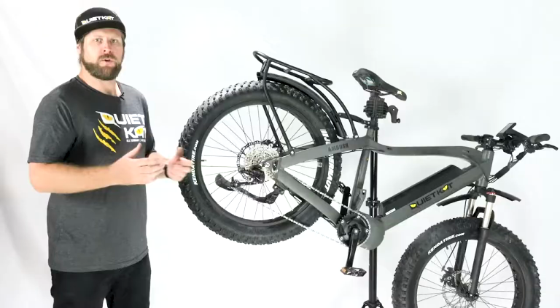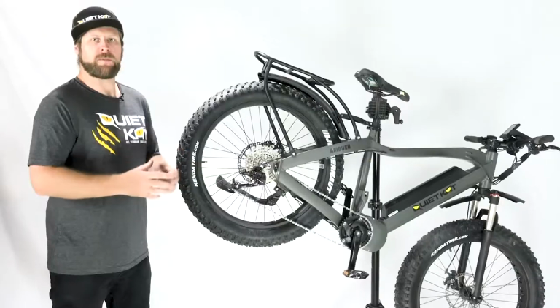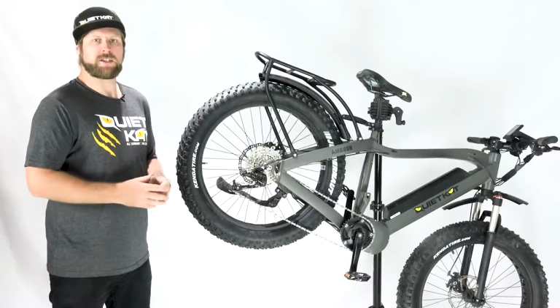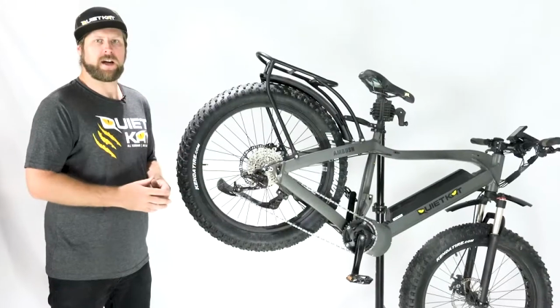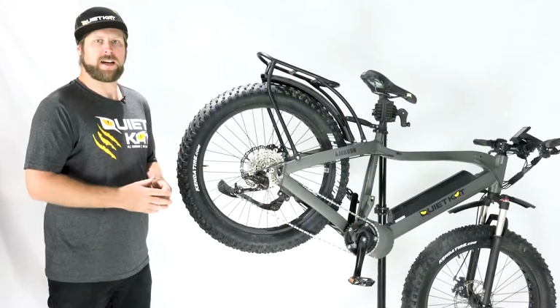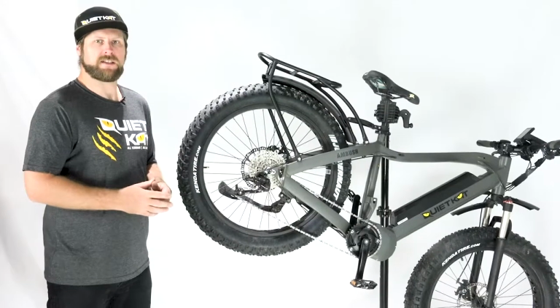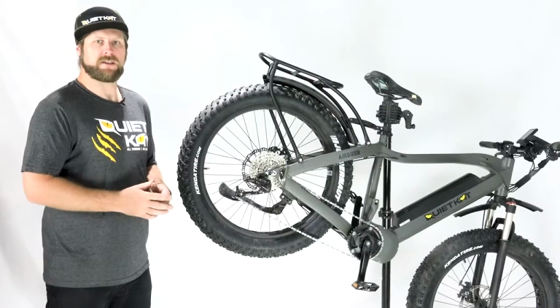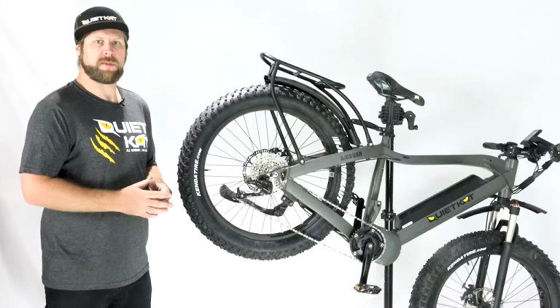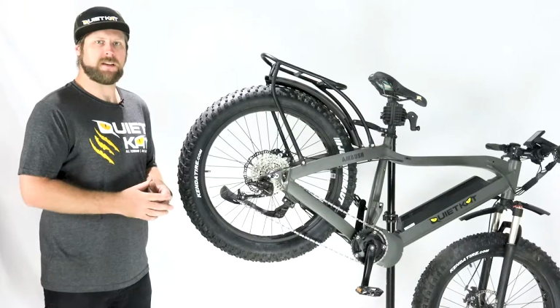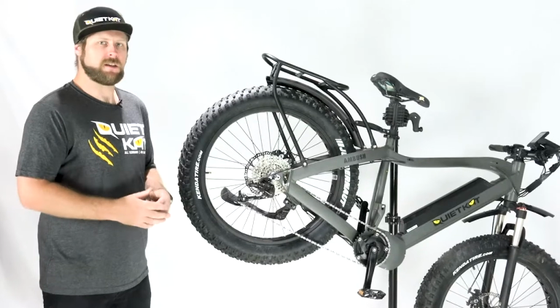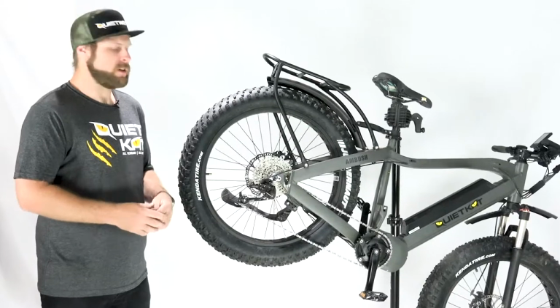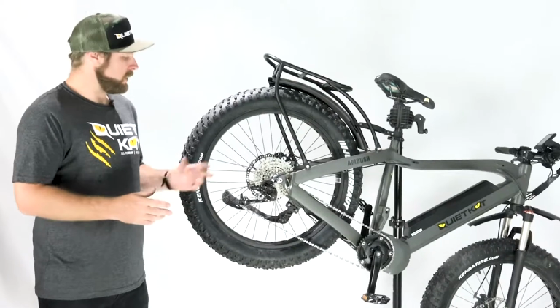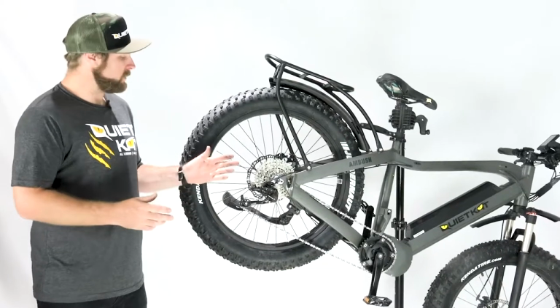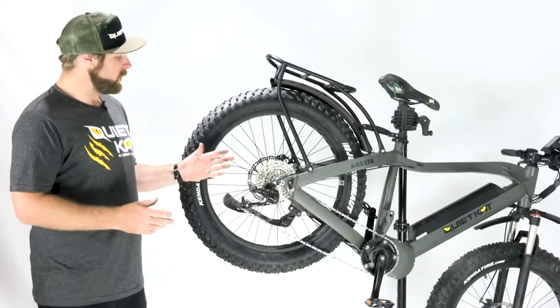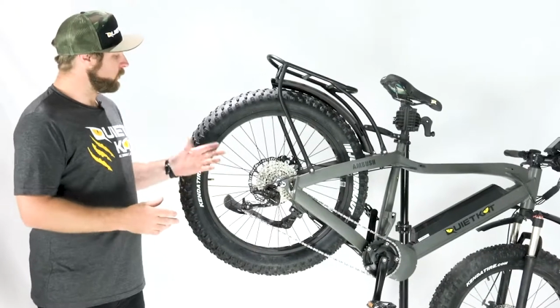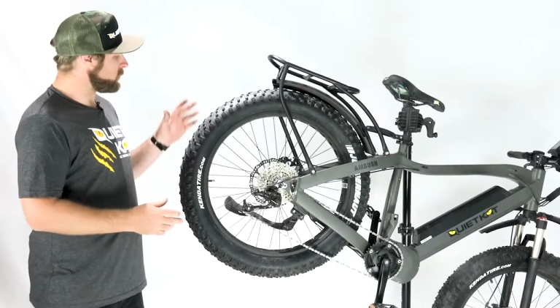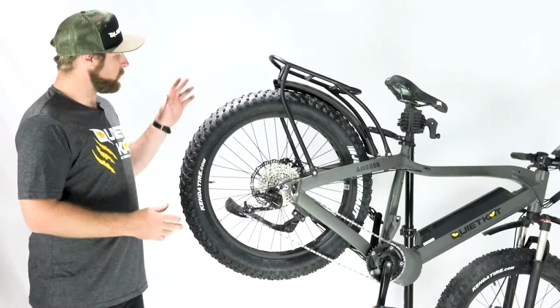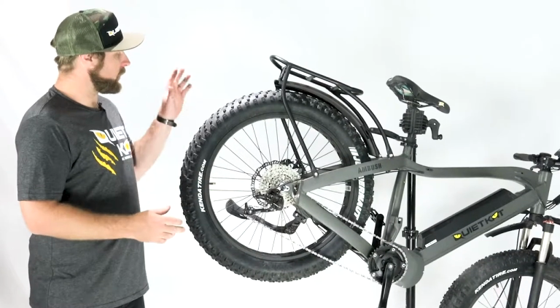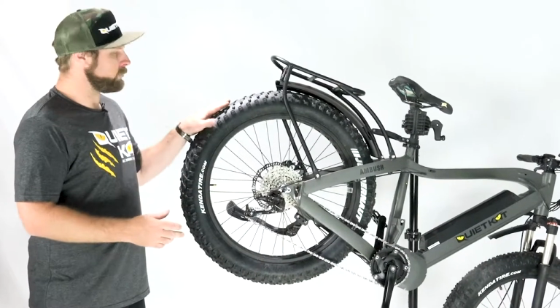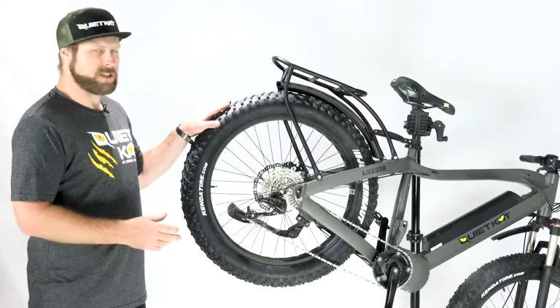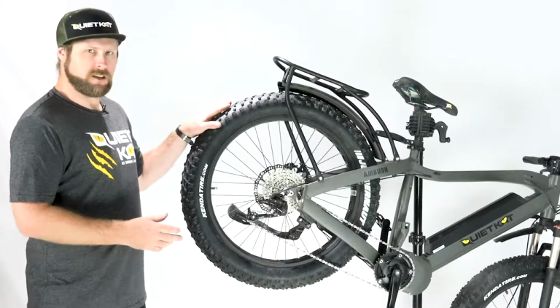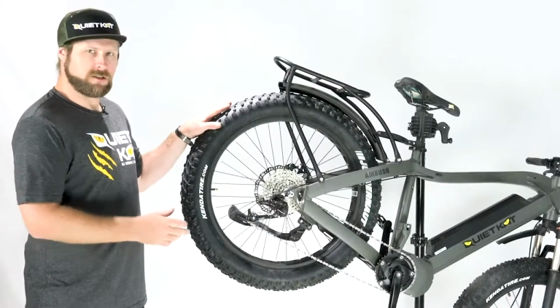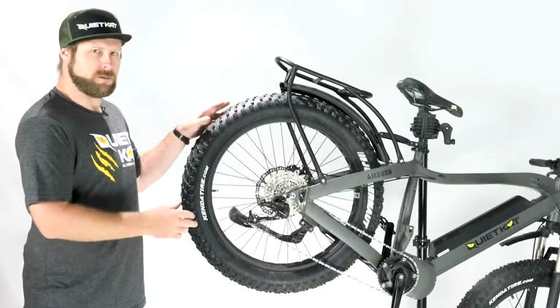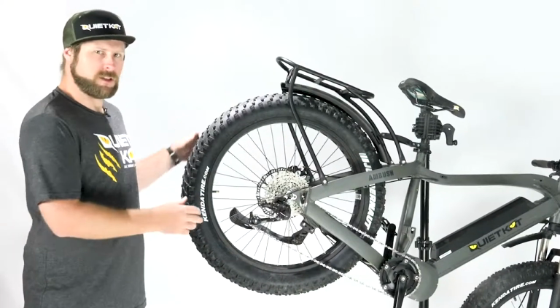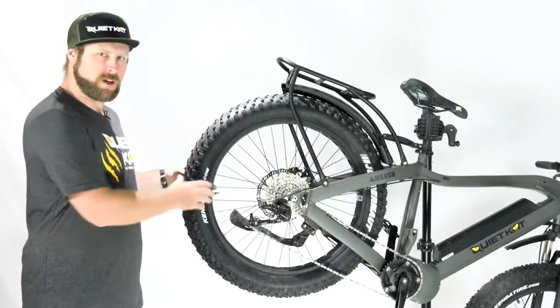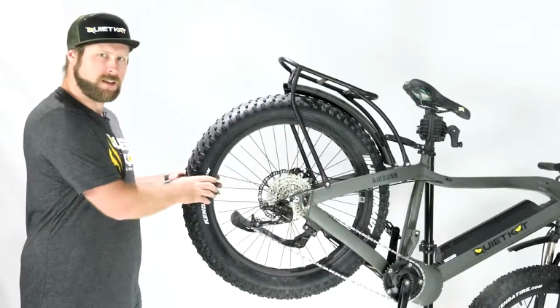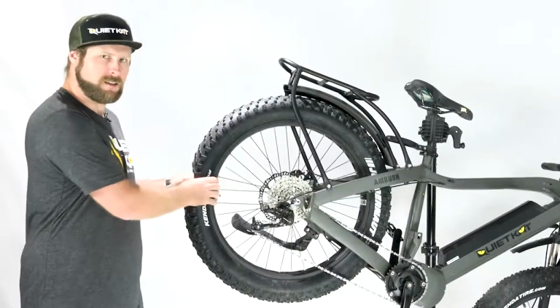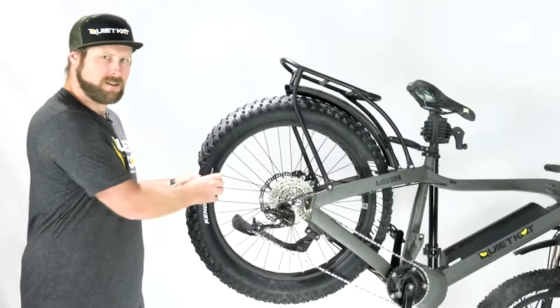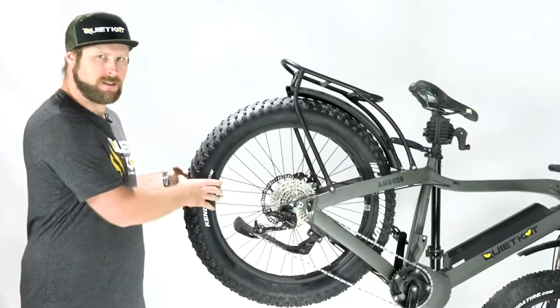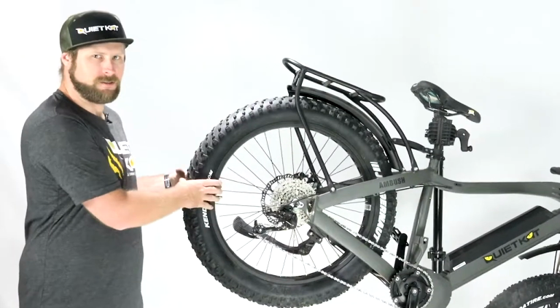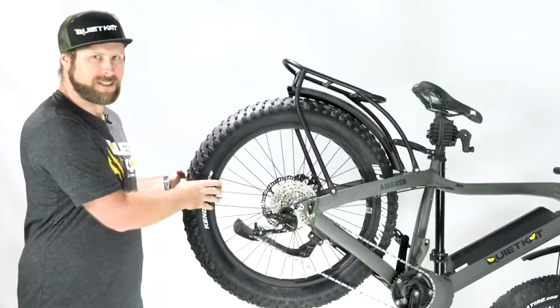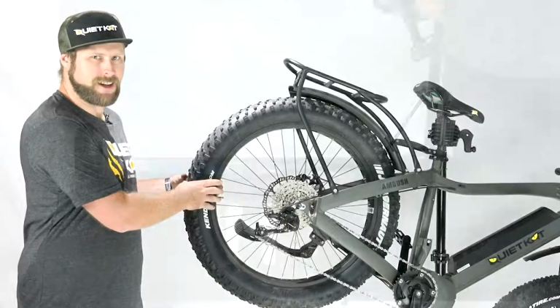Welcome back to Quiet Cat's series on maintenance. In this video we're going to talk about how to replace the inner tube in the dreaded flat tire.